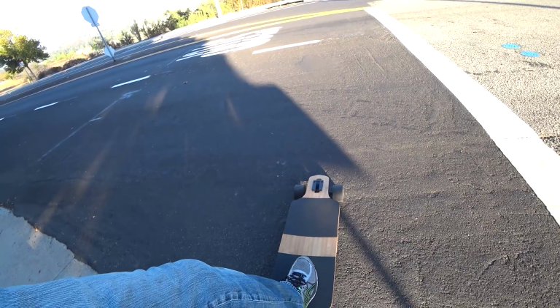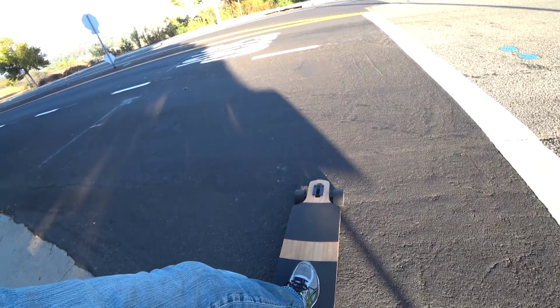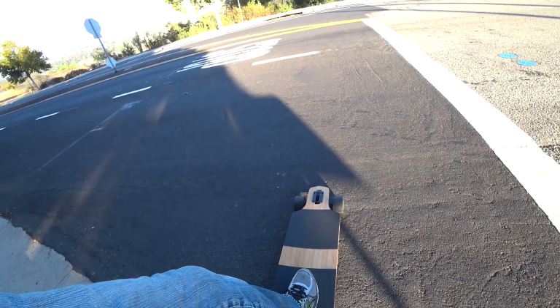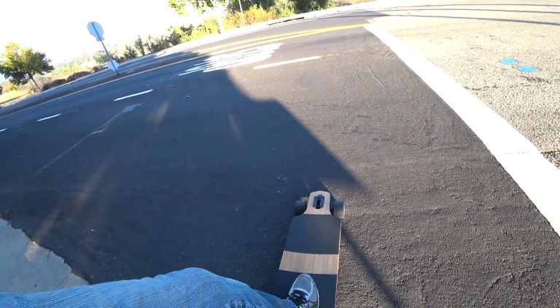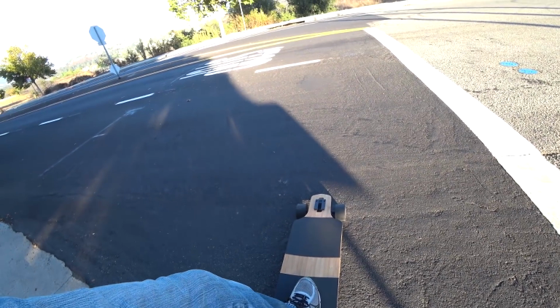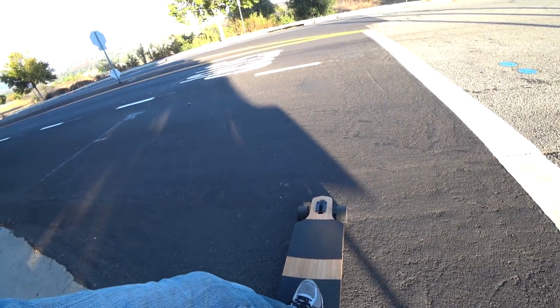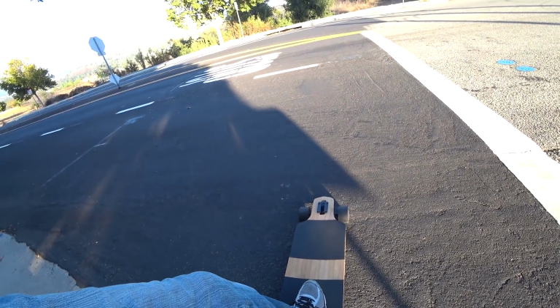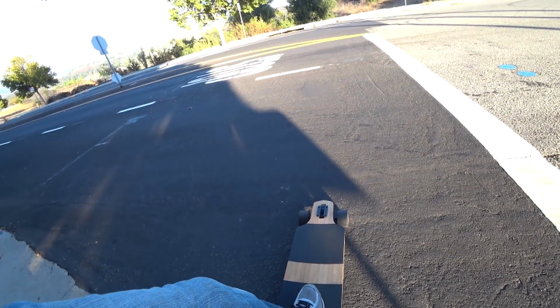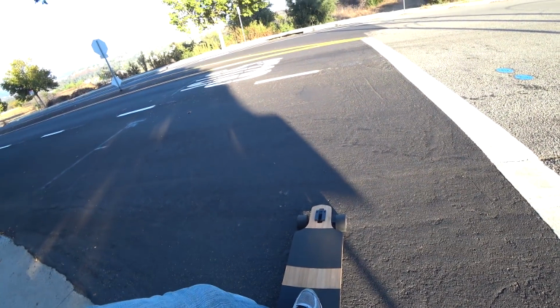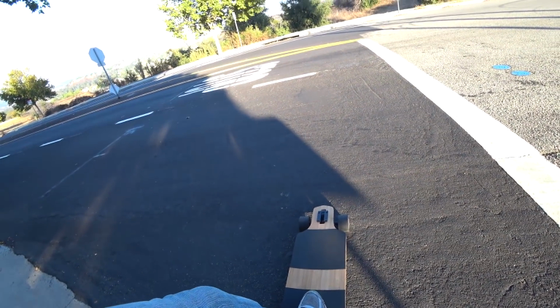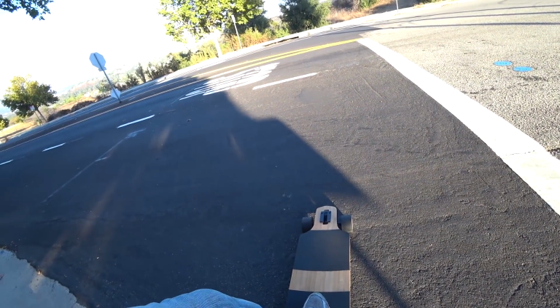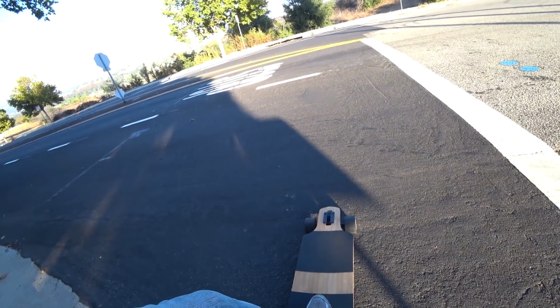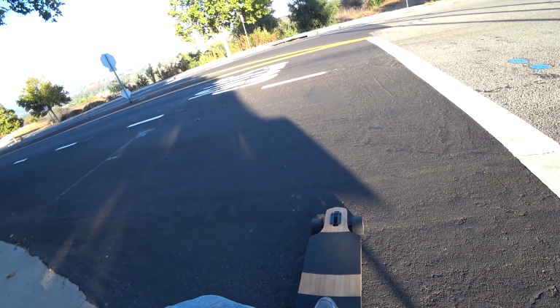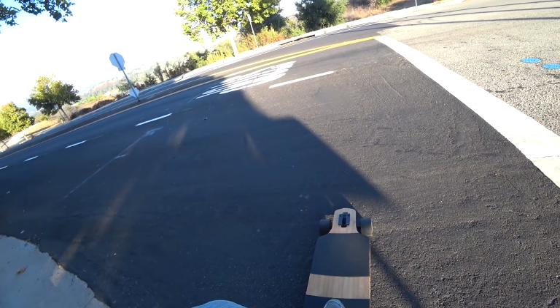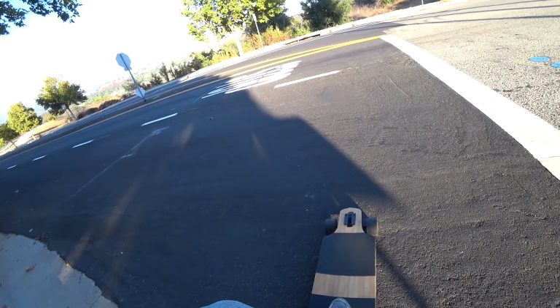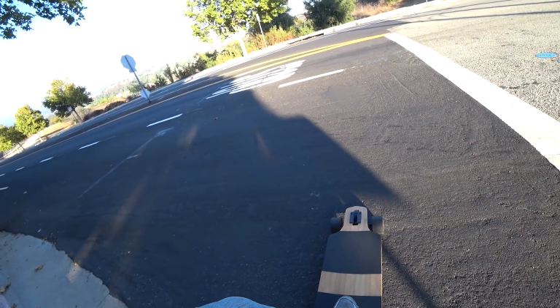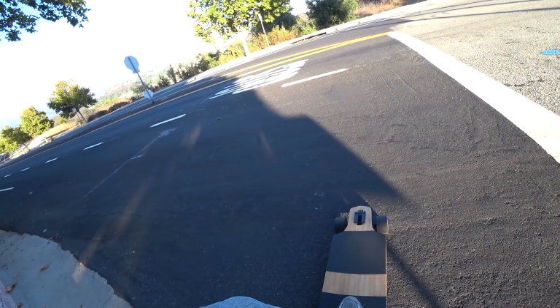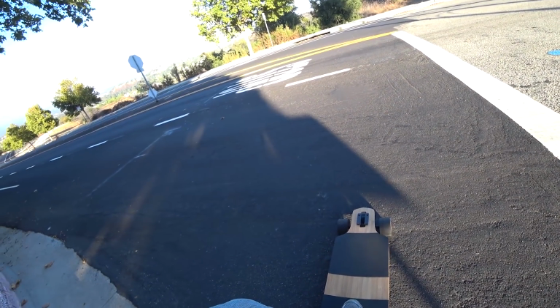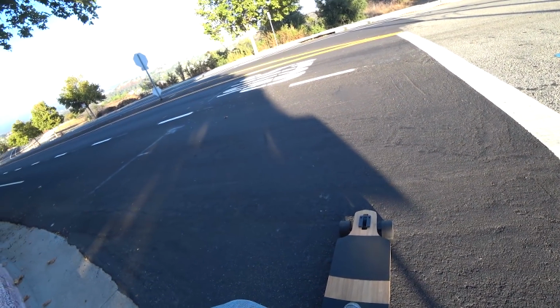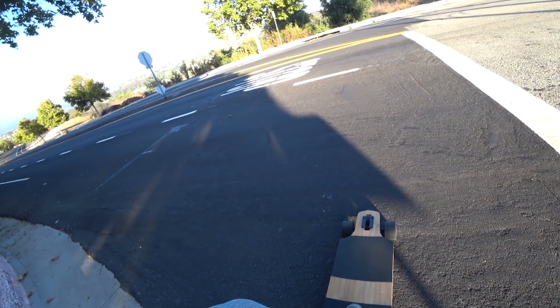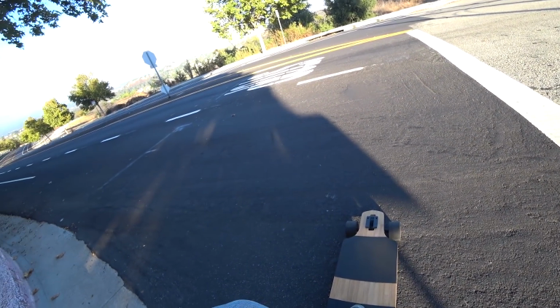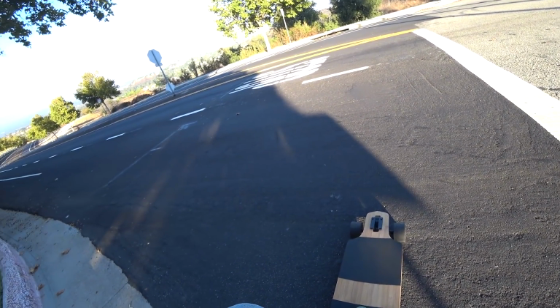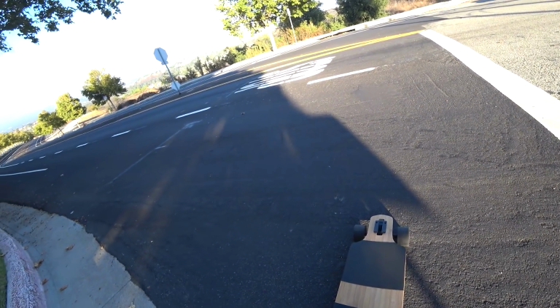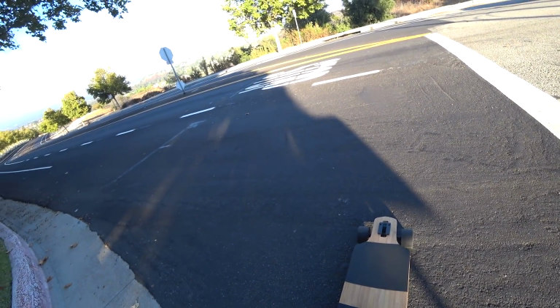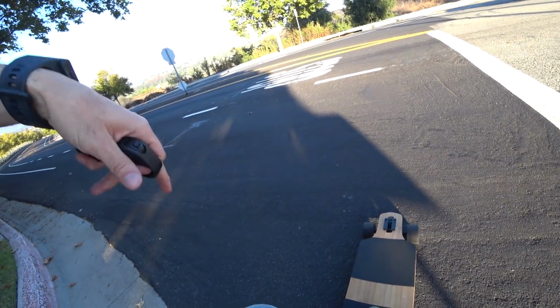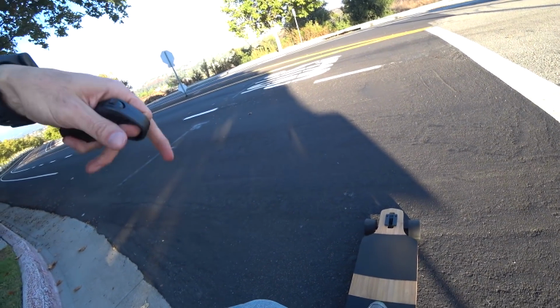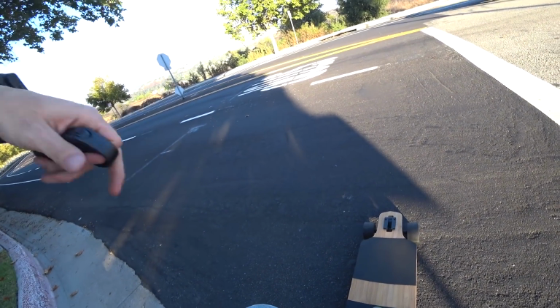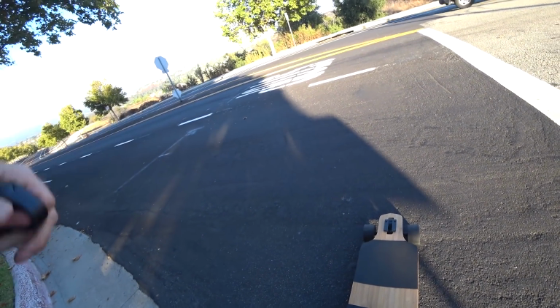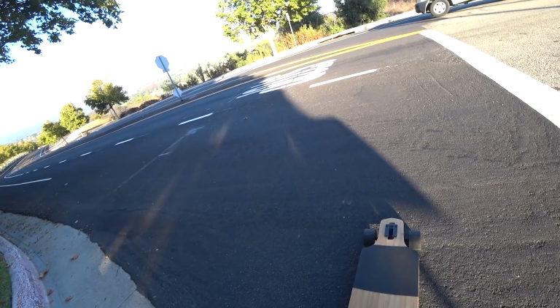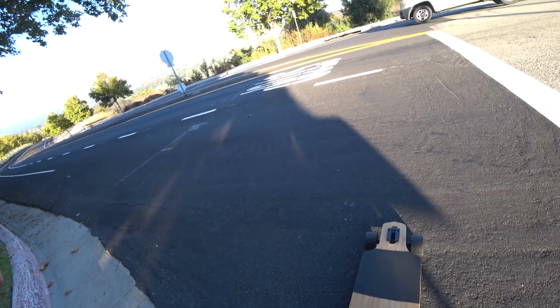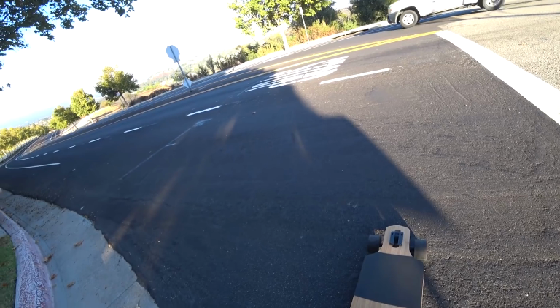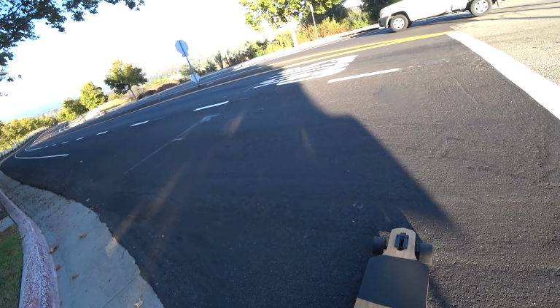Bro, if you're about to roll down this, don't die on me. Alright, this has brakes. It's electric.